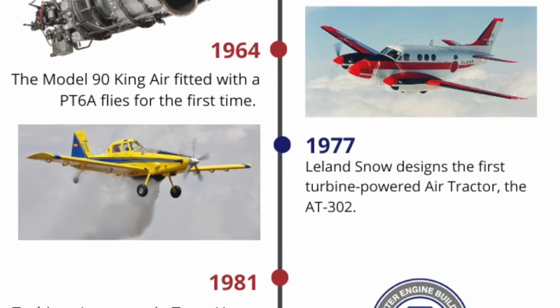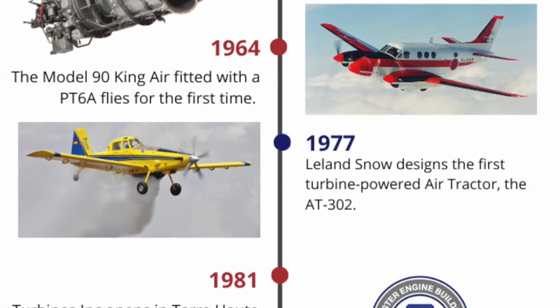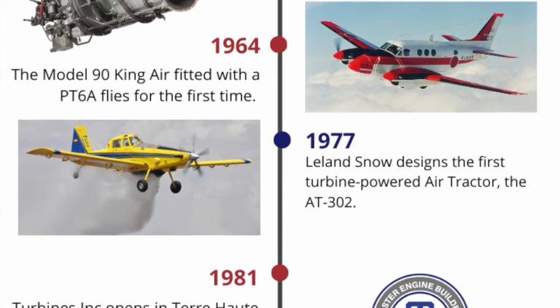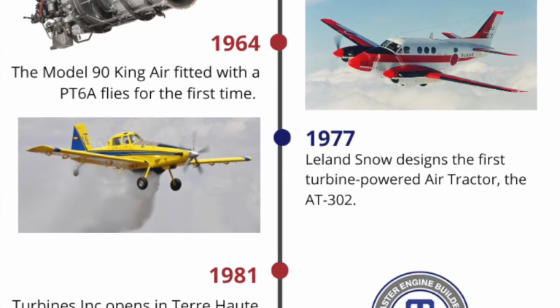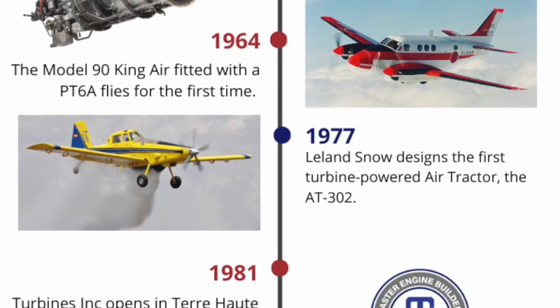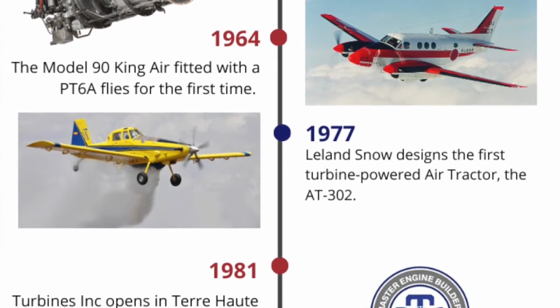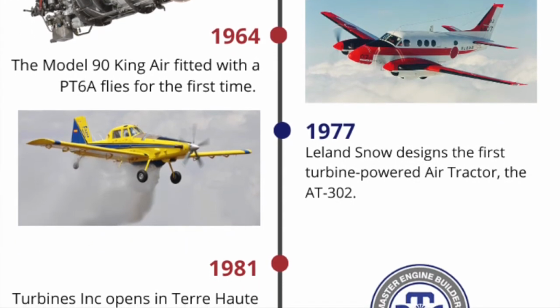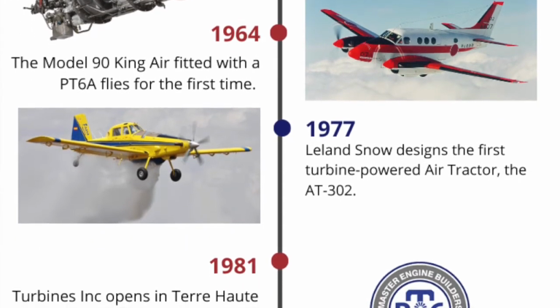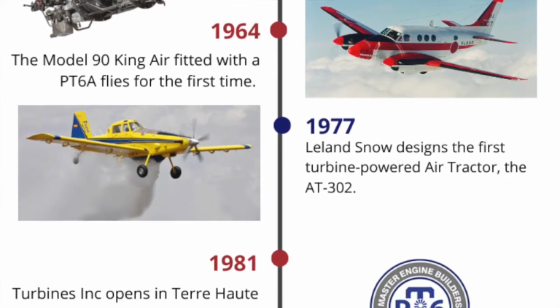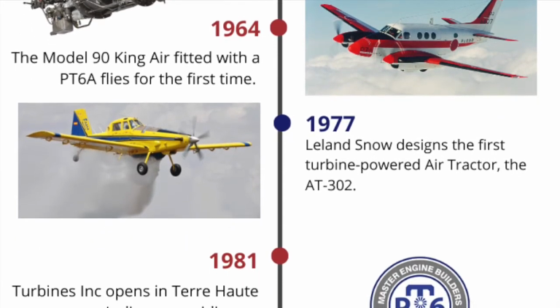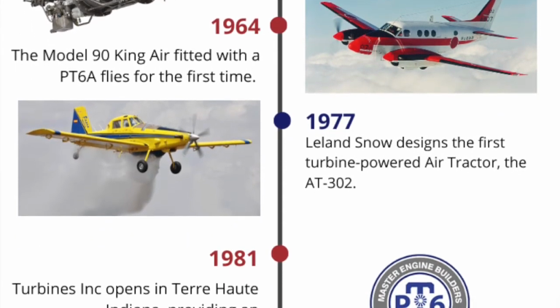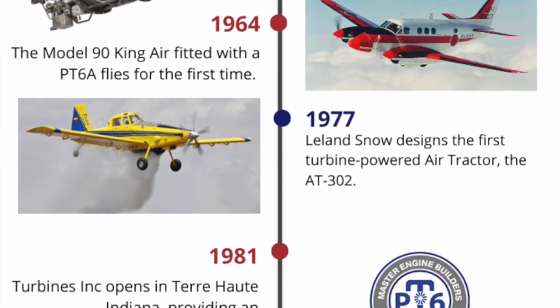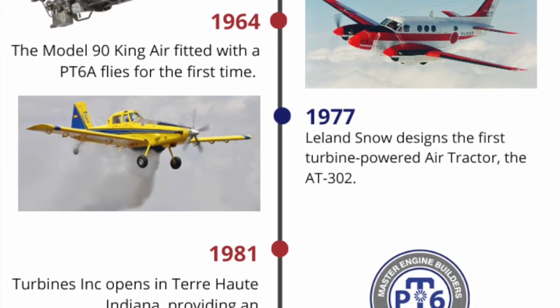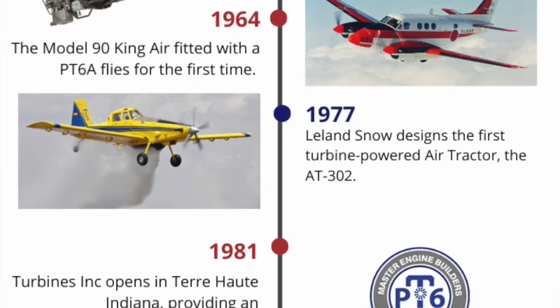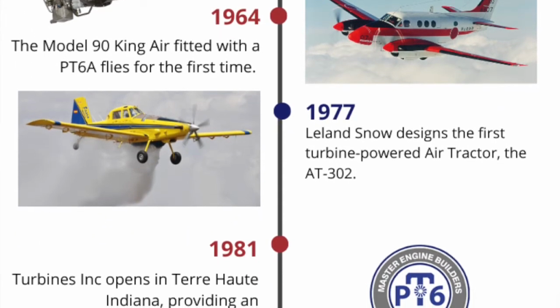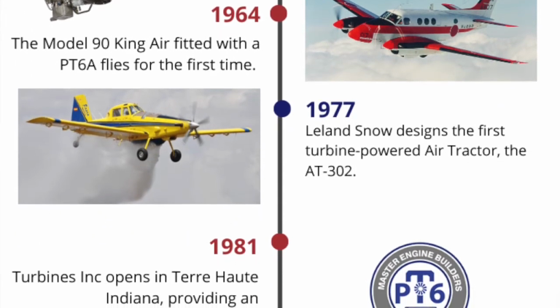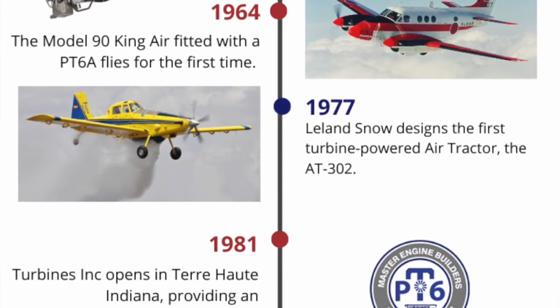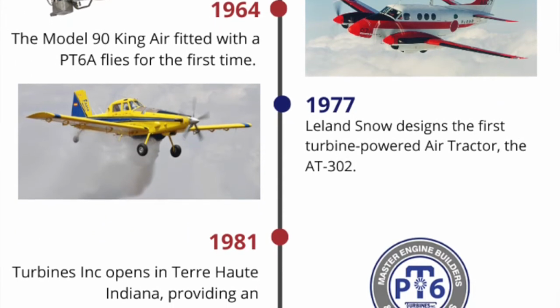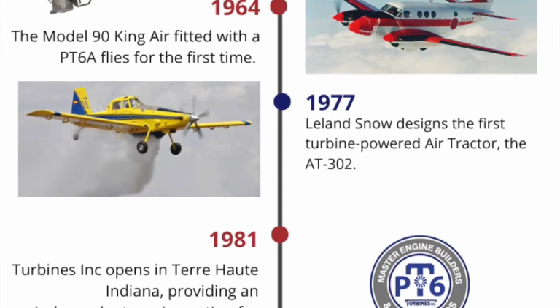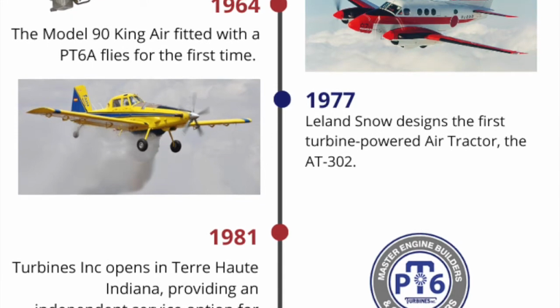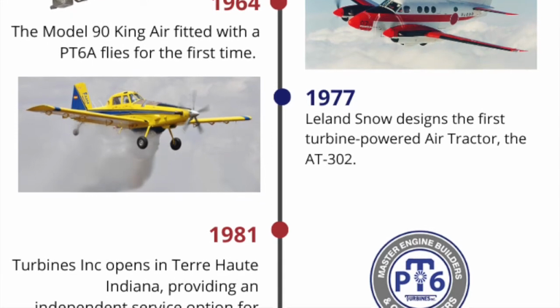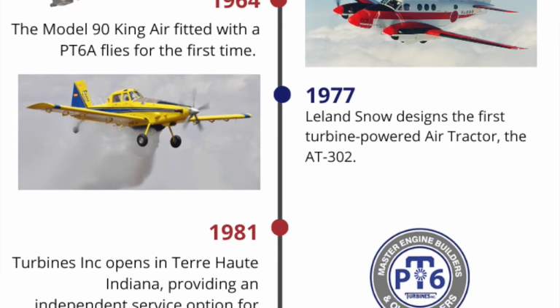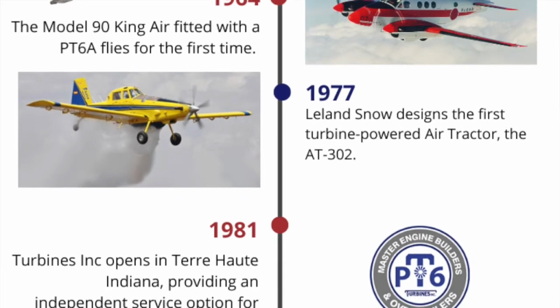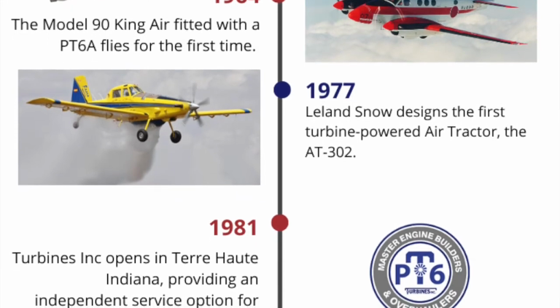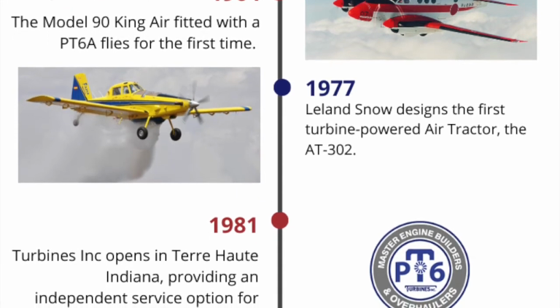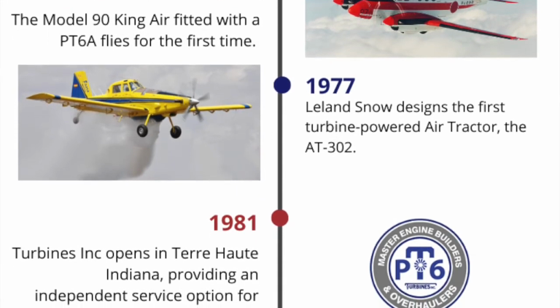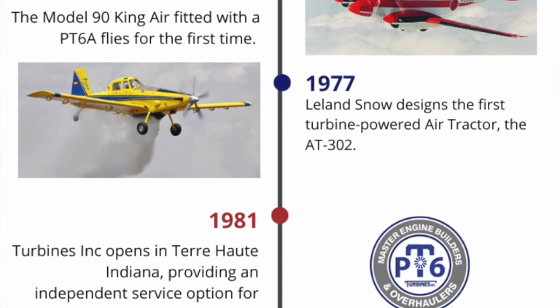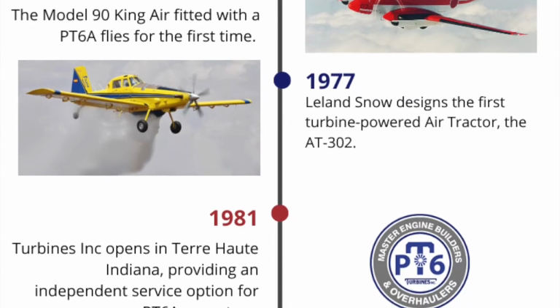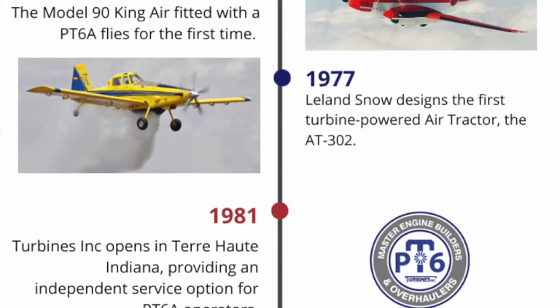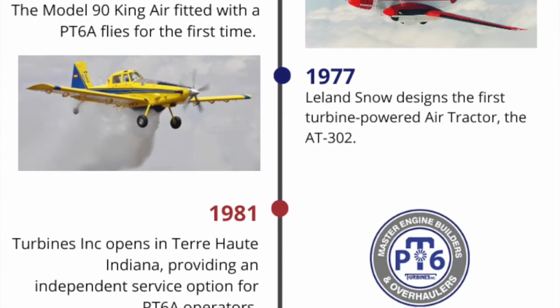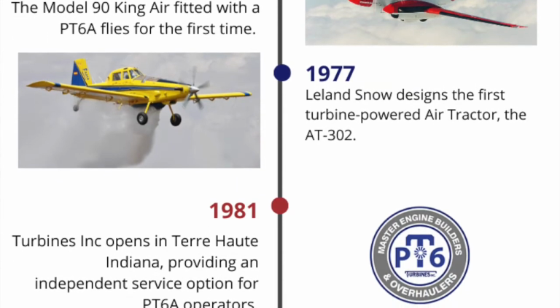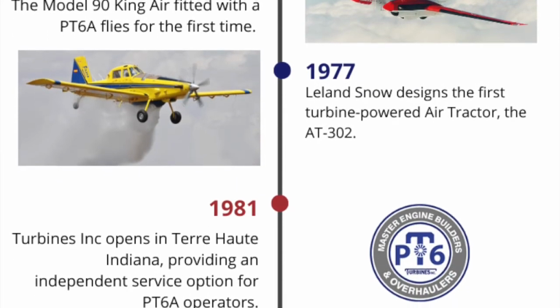1977. Leland Snow designs the first turbine-powered air tractor, the AT-302.